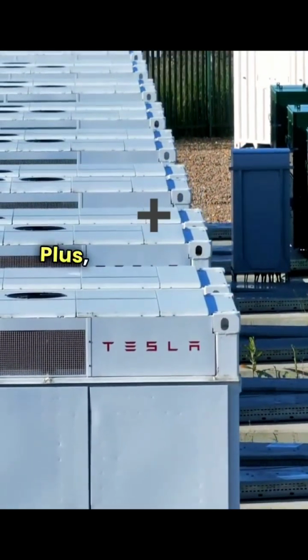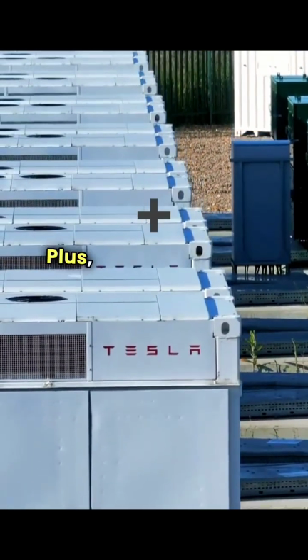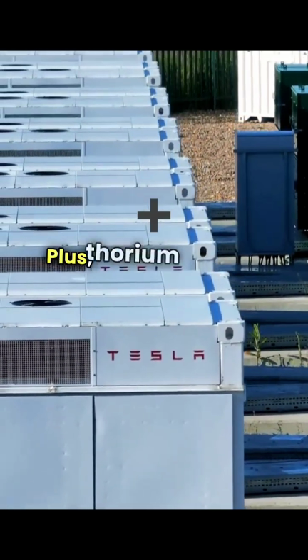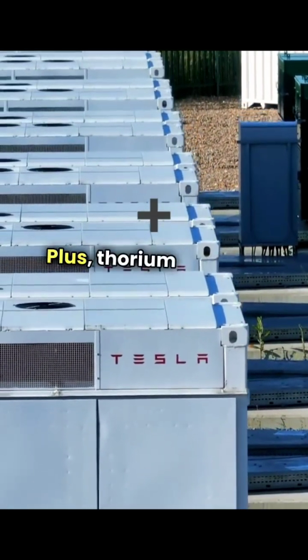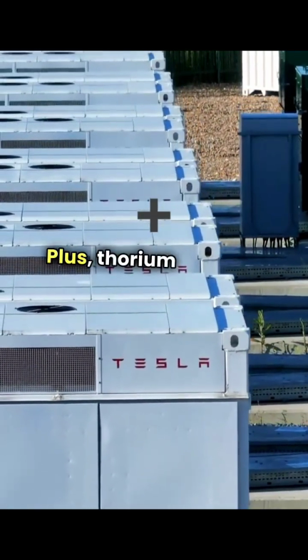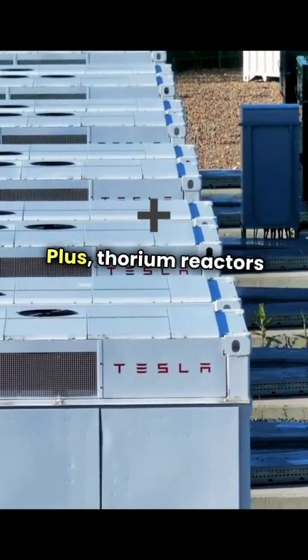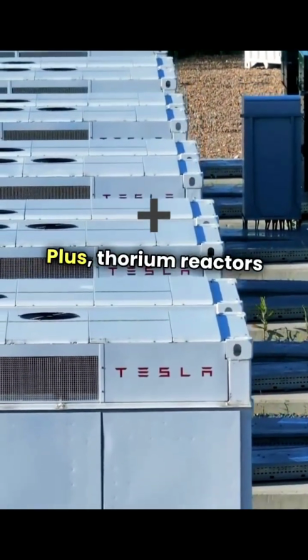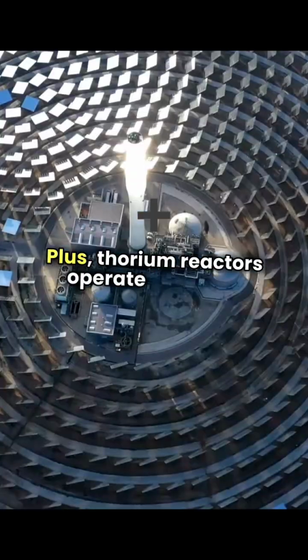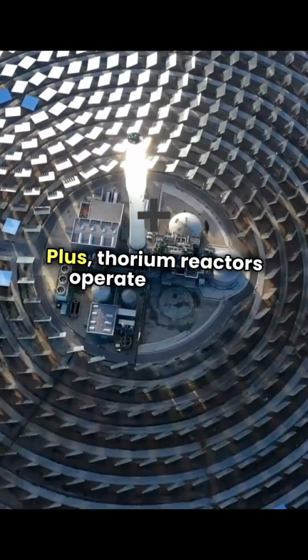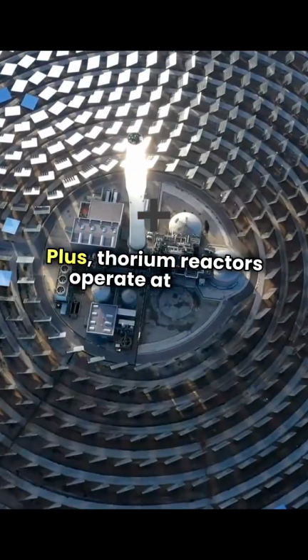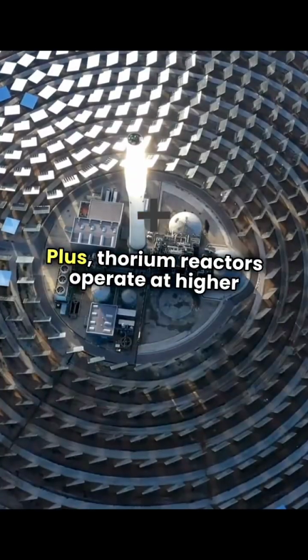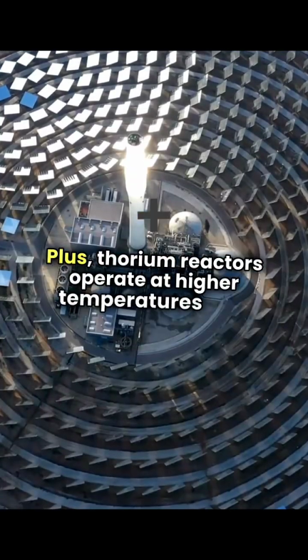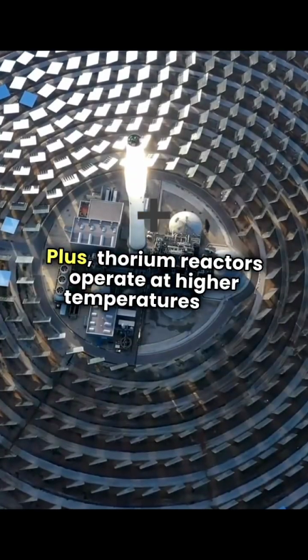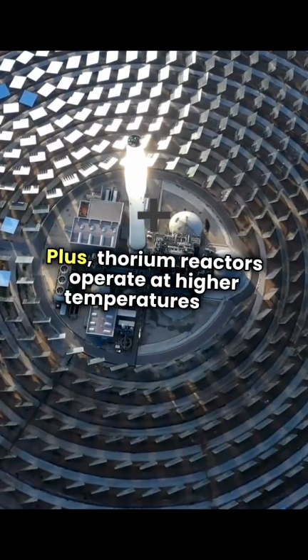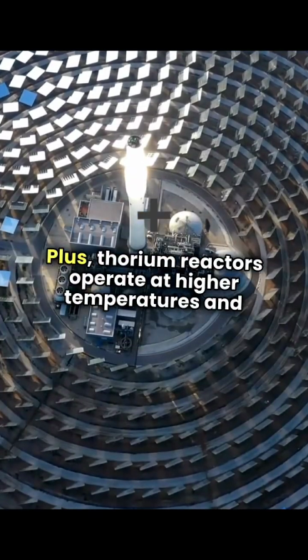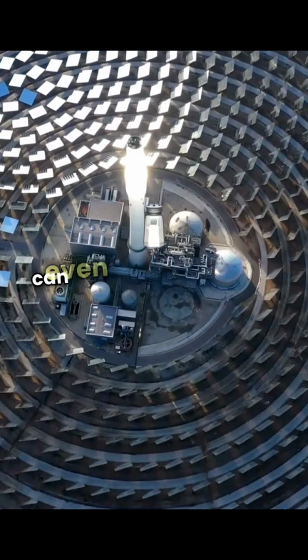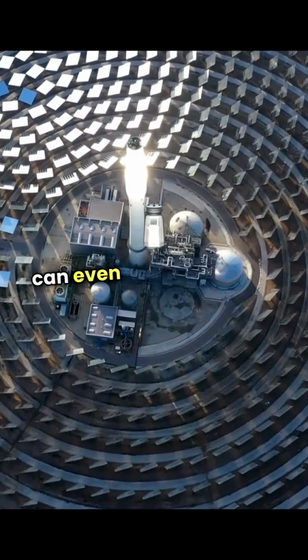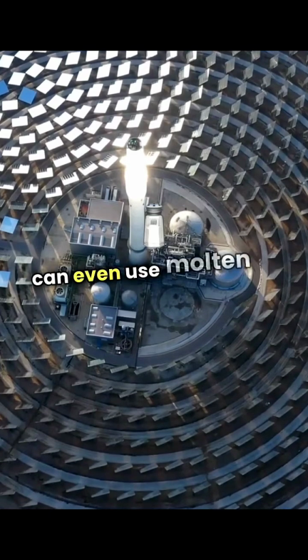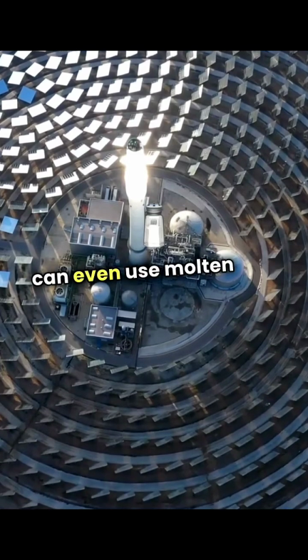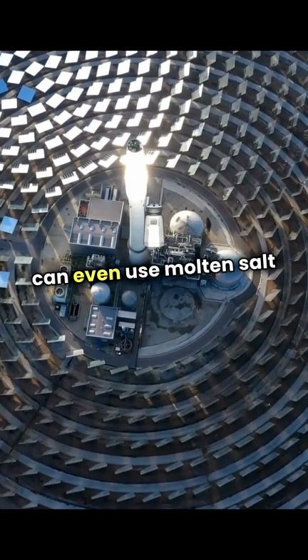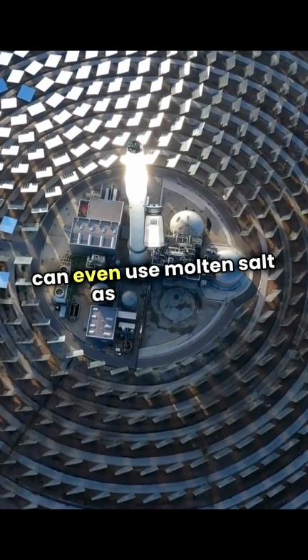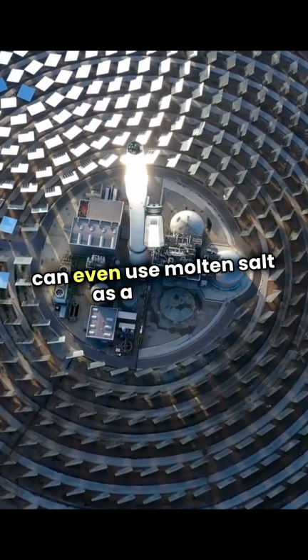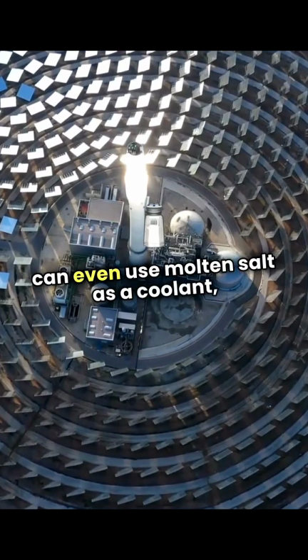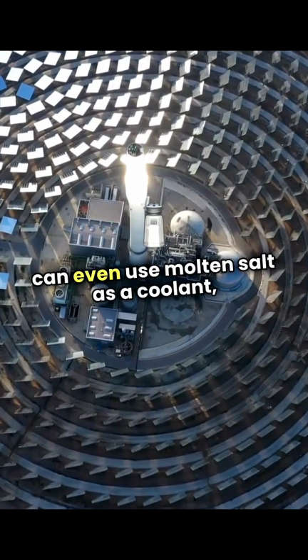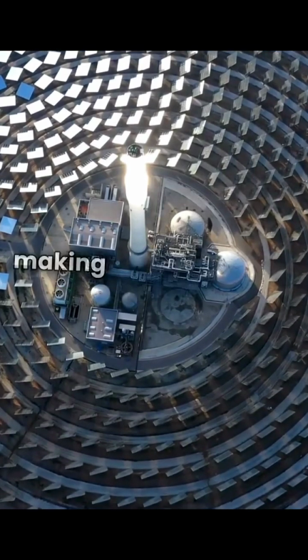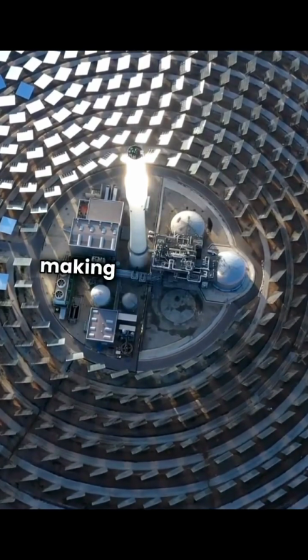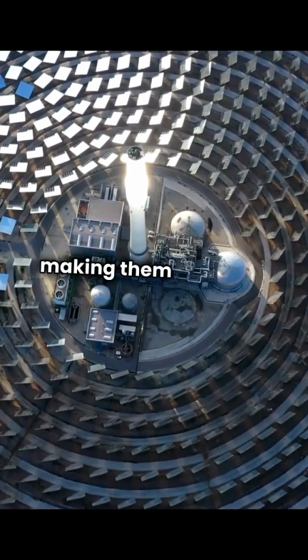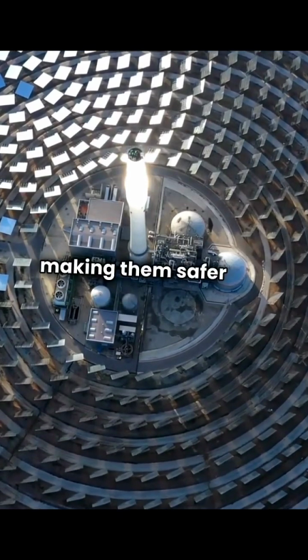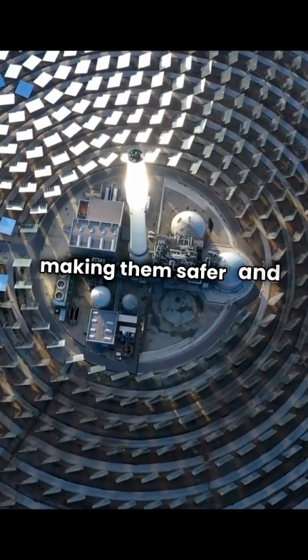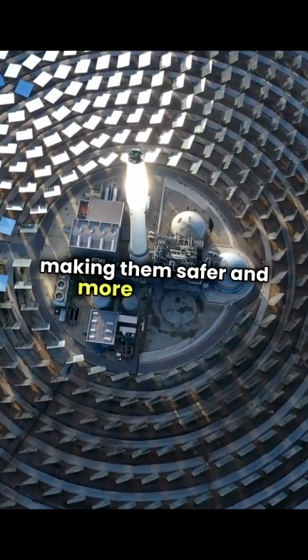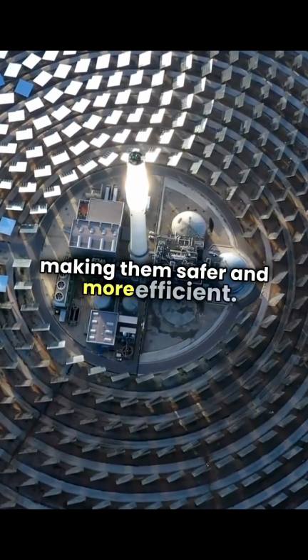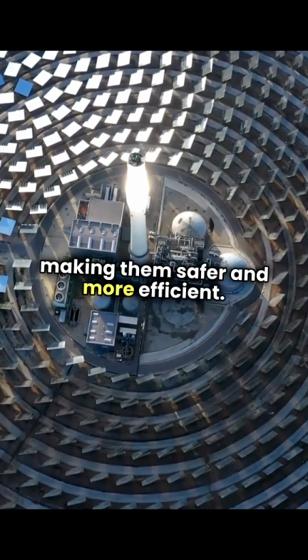Plus, thorium reactors operate at higher temperatures and can even use molten salt as a coolant, making them safer and more efficient.